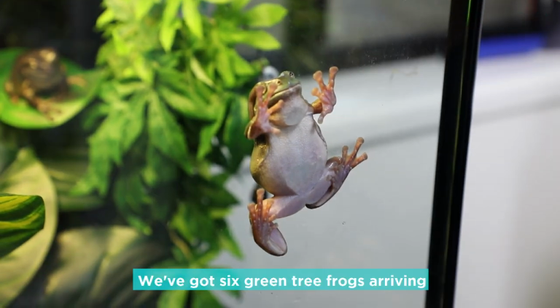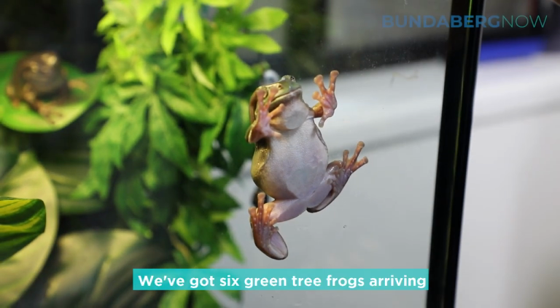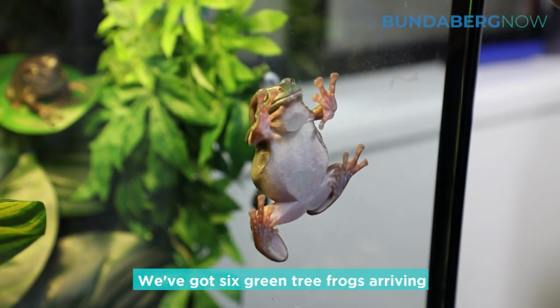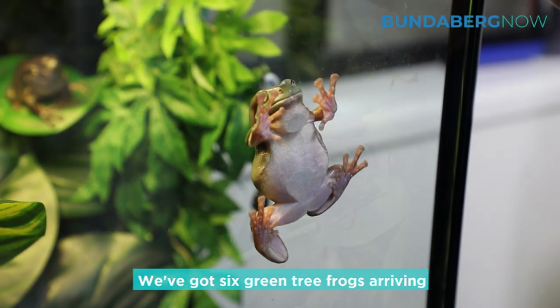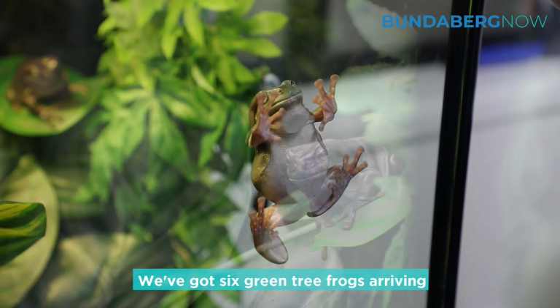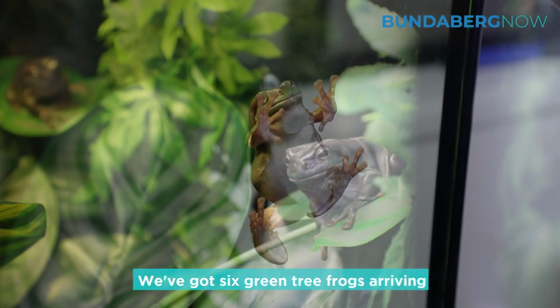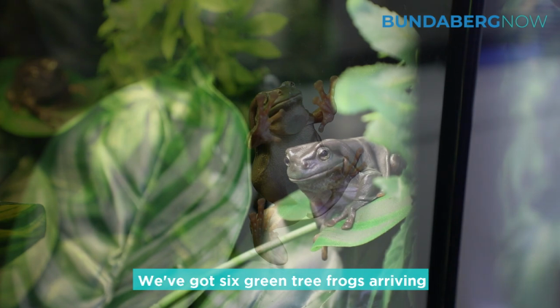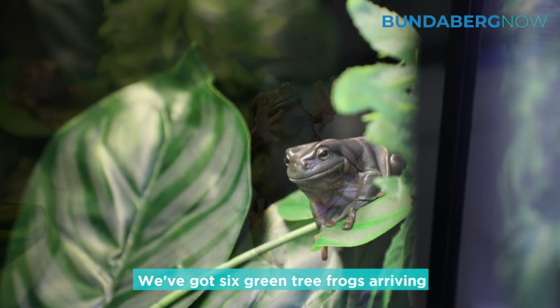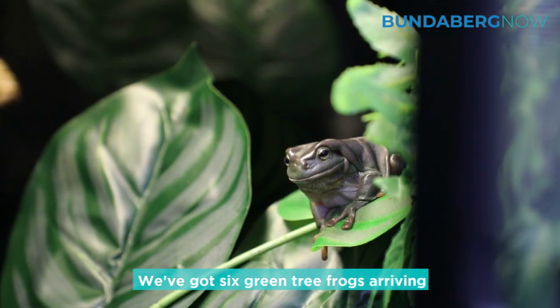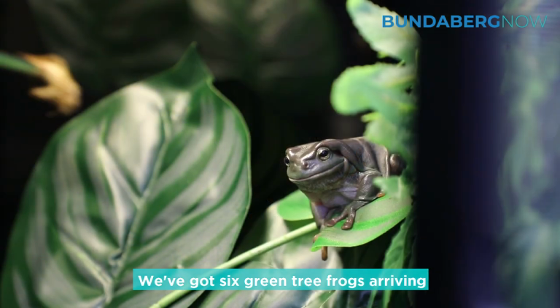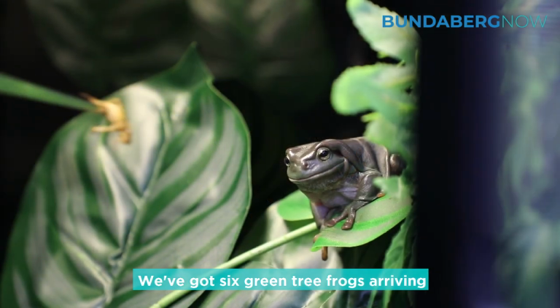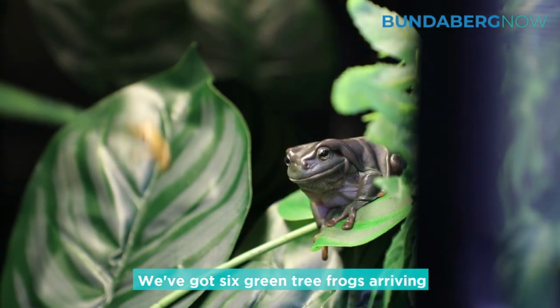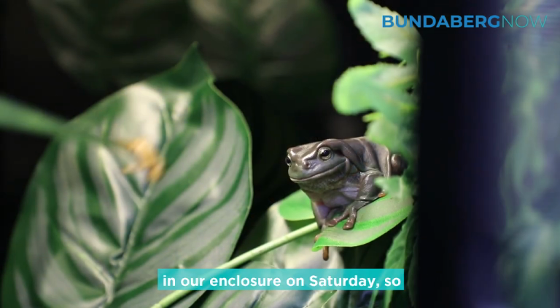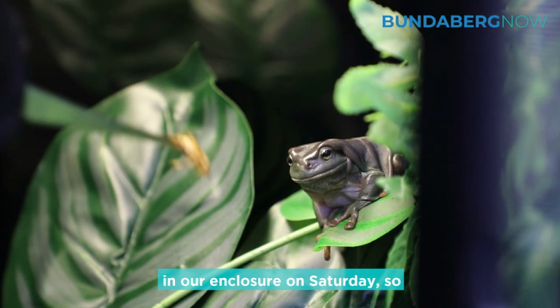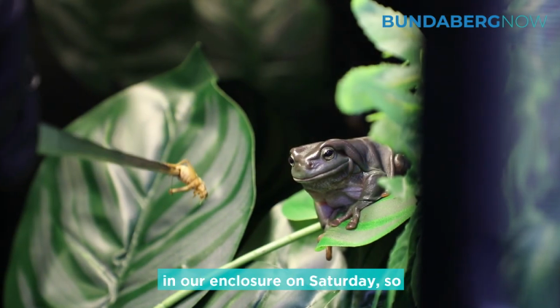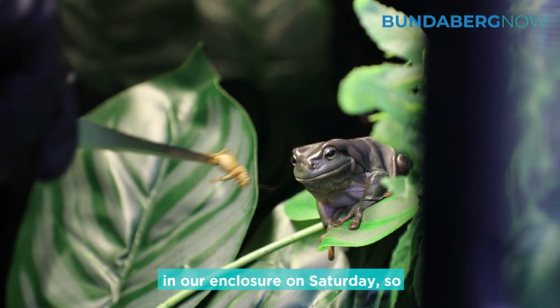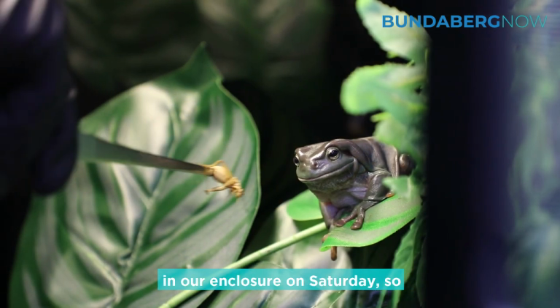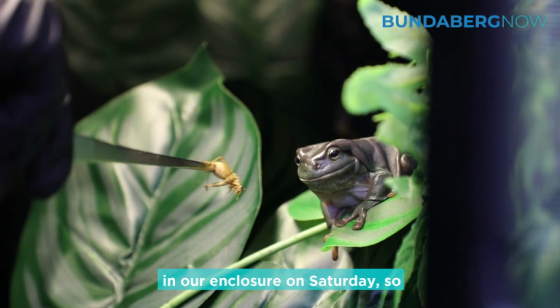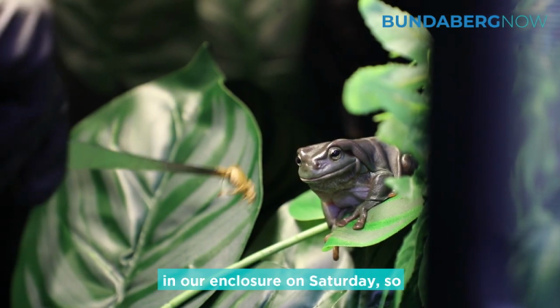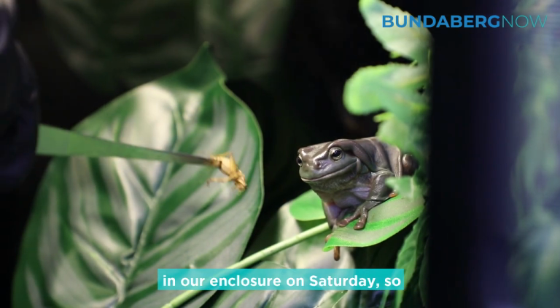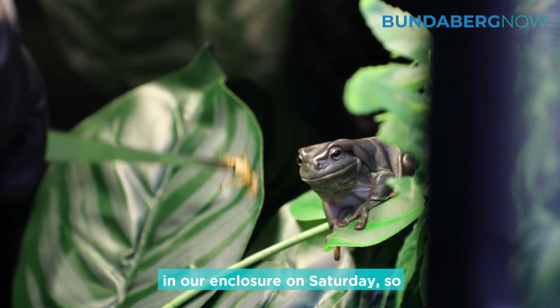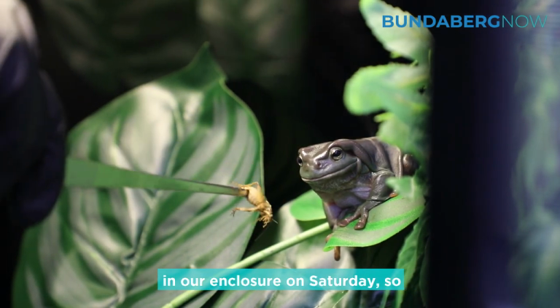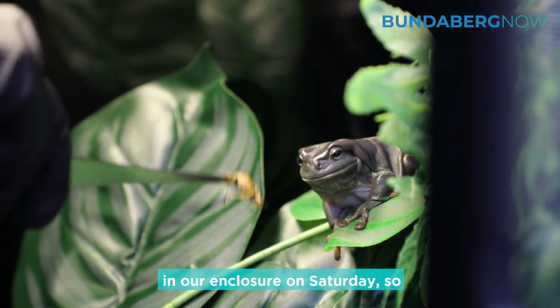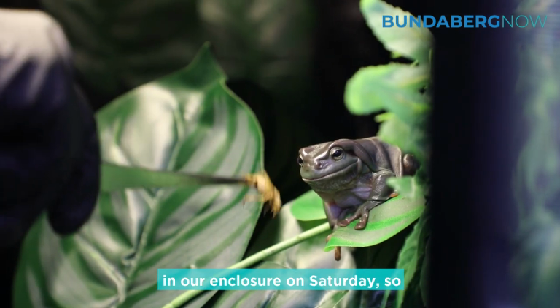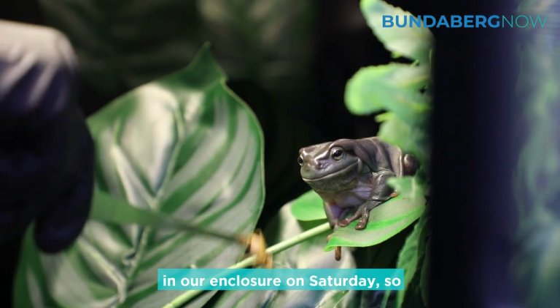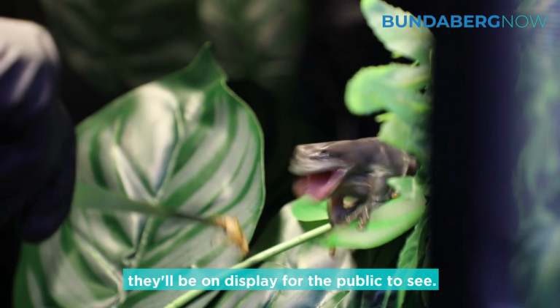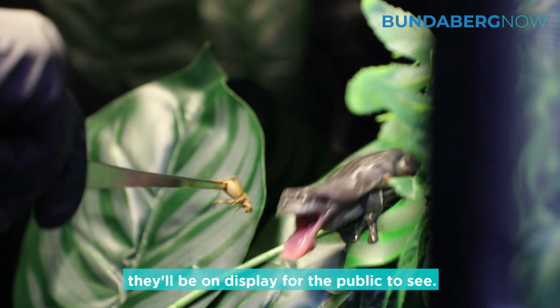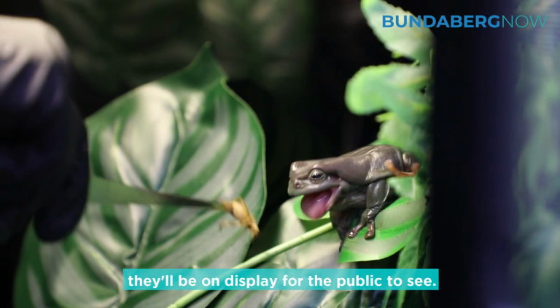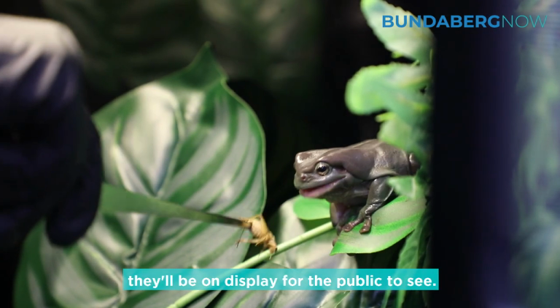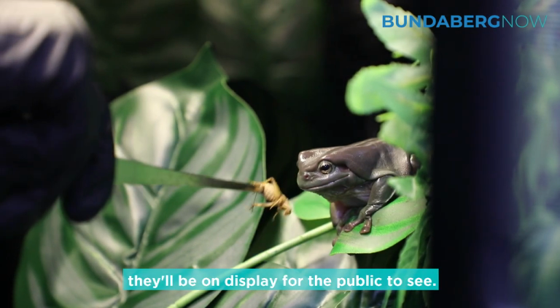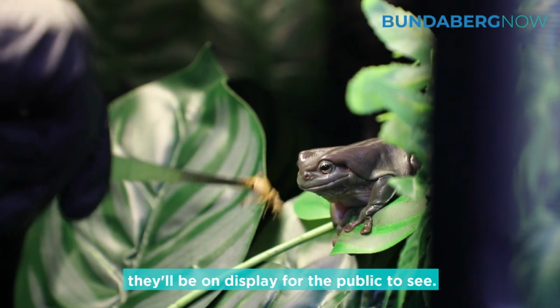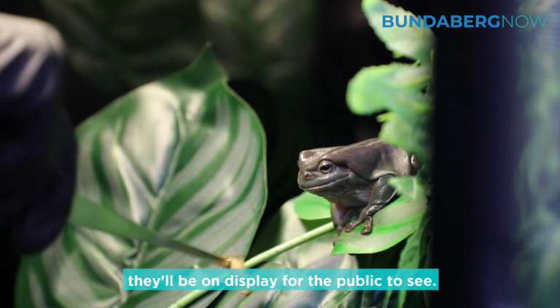We've got six green tree frogs arriving in our enclosure on Saturday, so they'll be on display for the public to see.